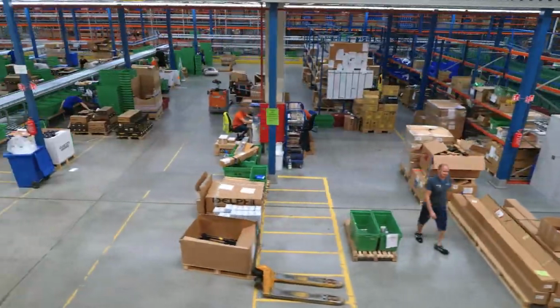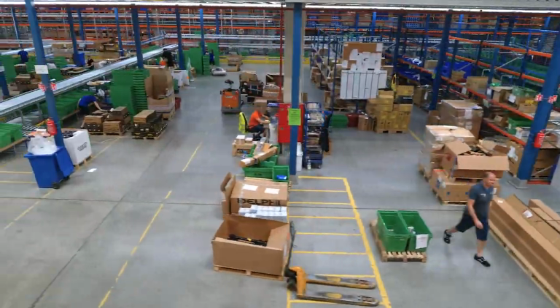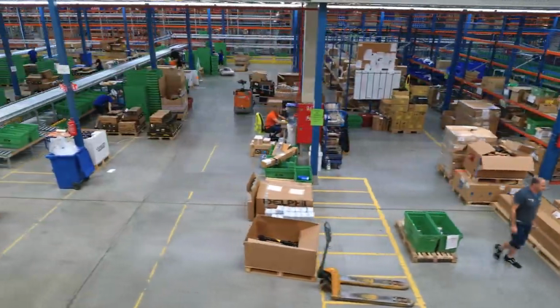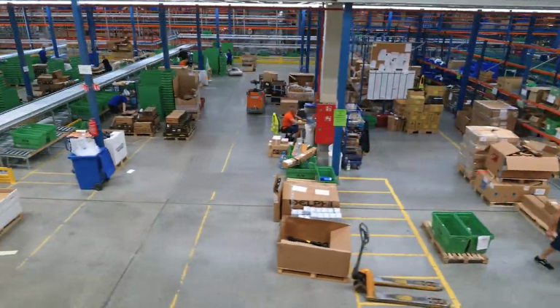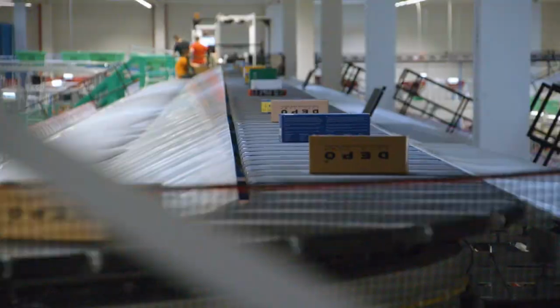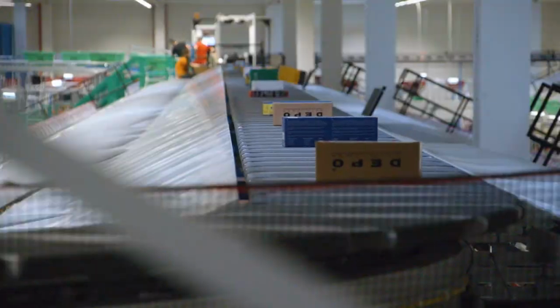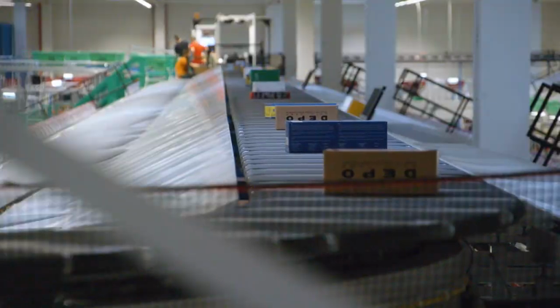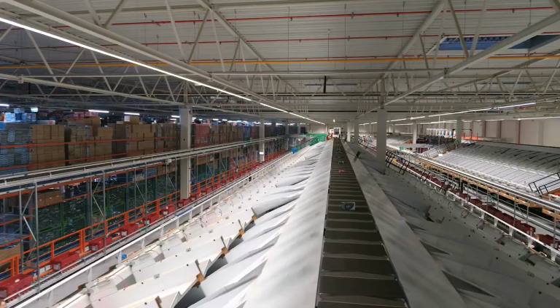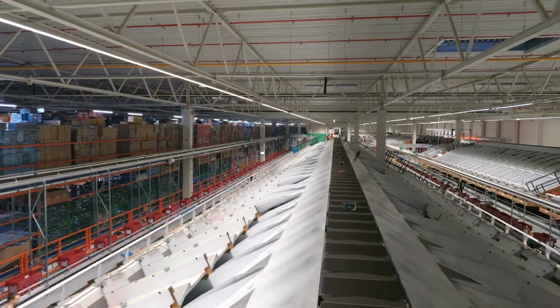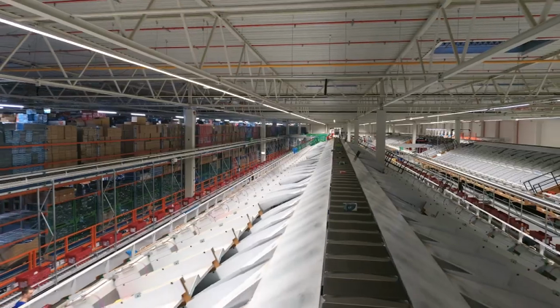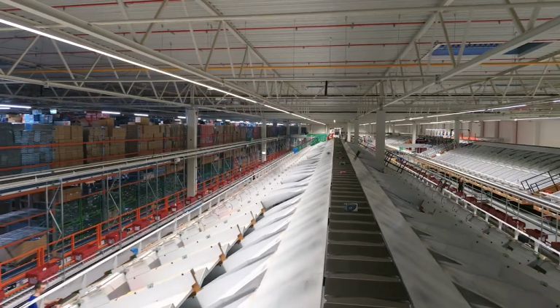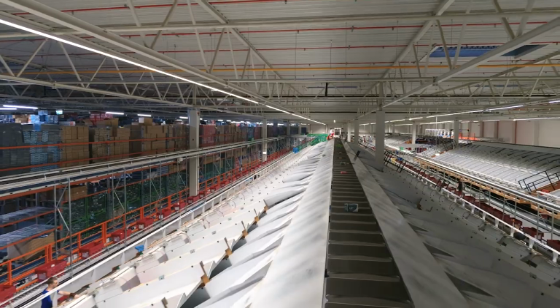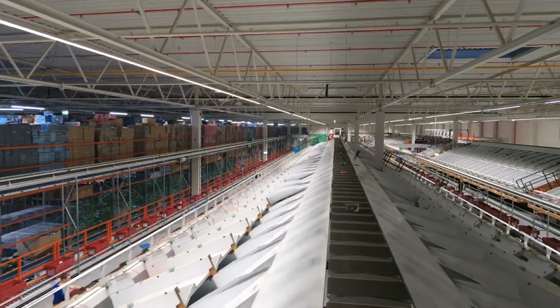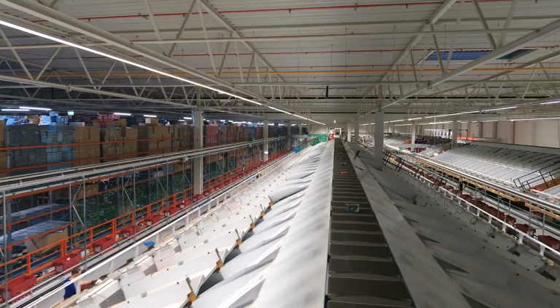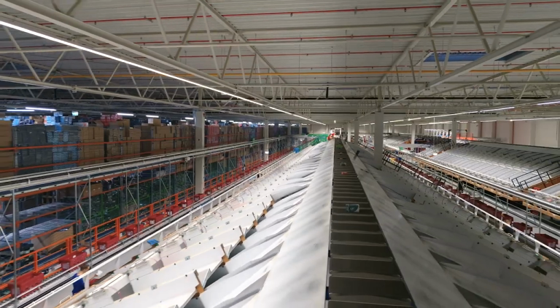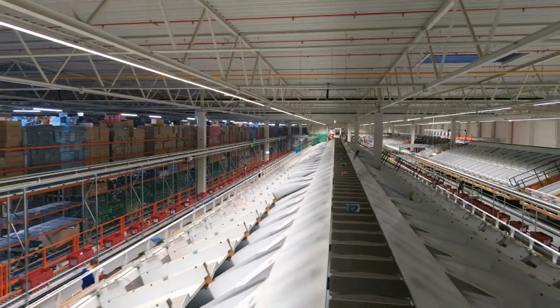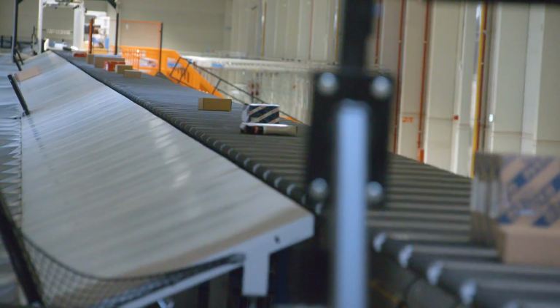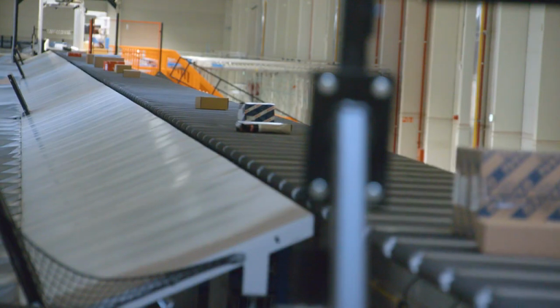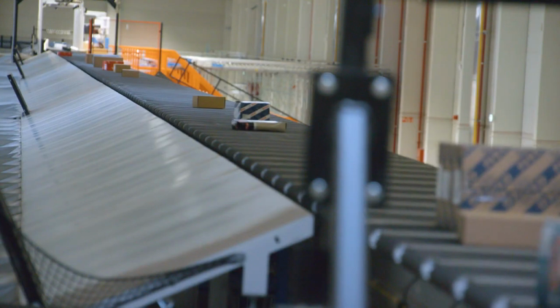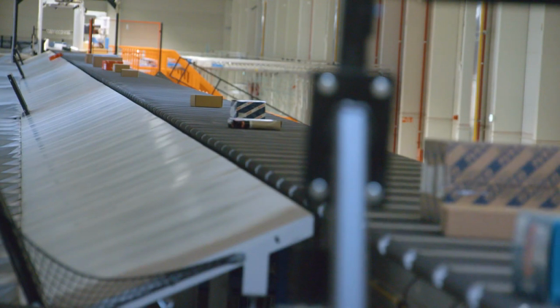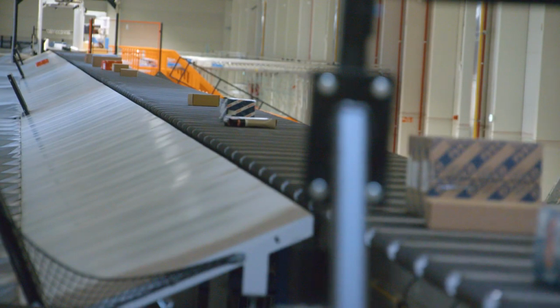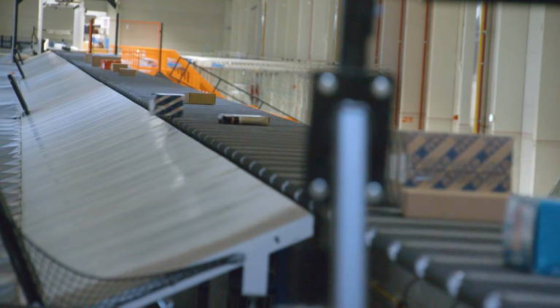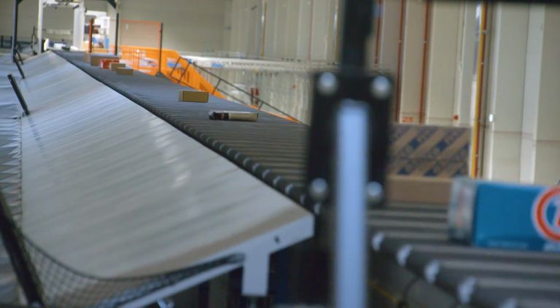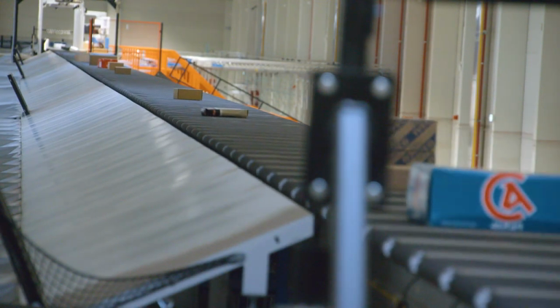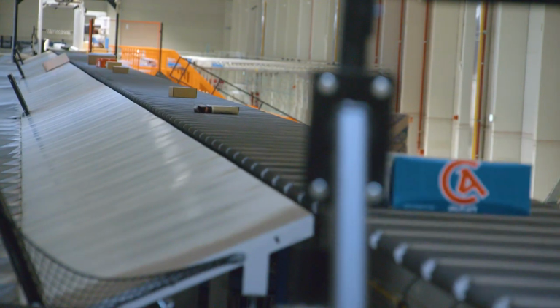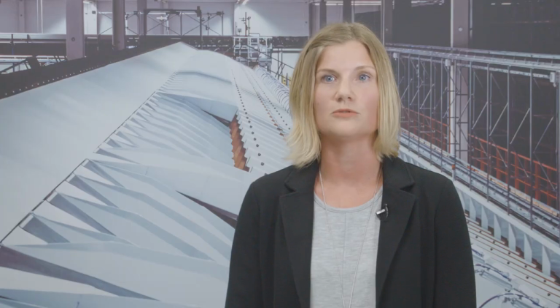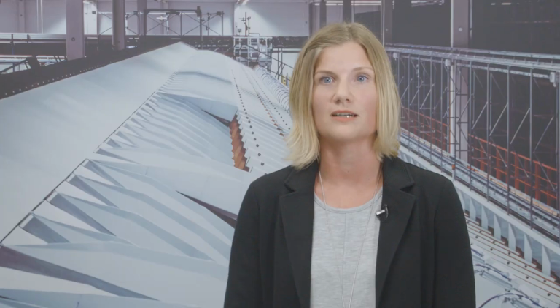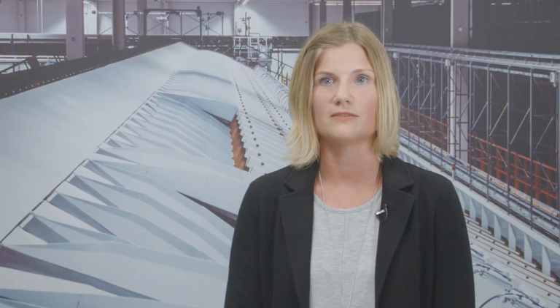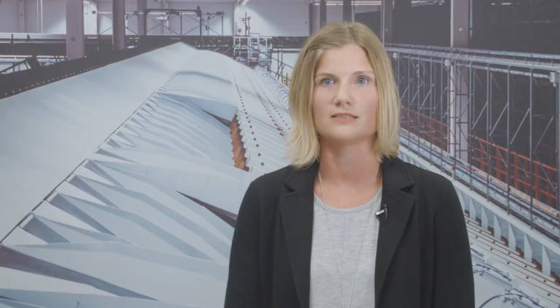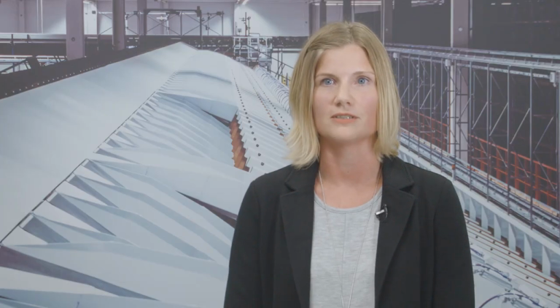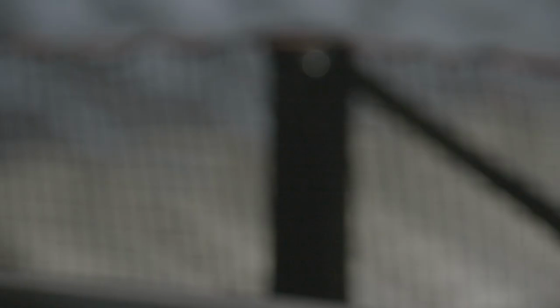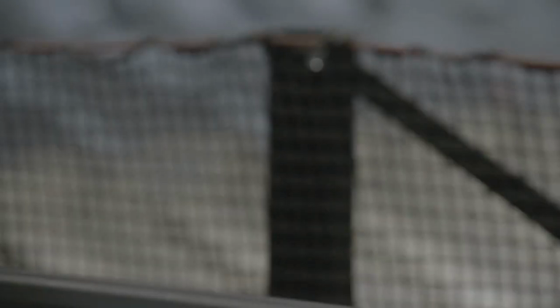Currently, 300,000 parts per day are sorted, but the volume can also be extended to 500,000 parts per day.